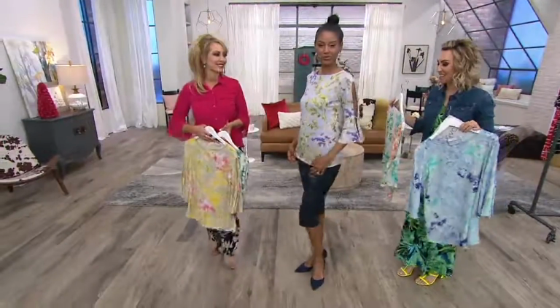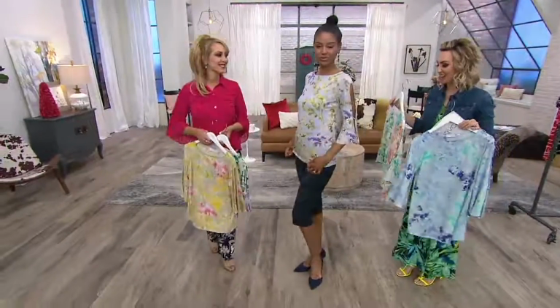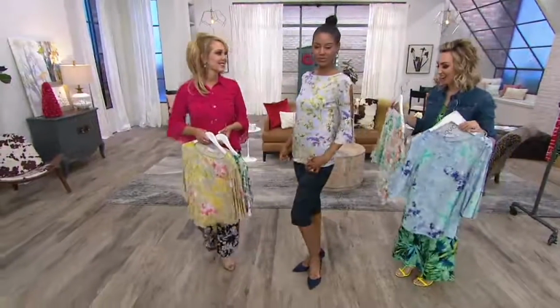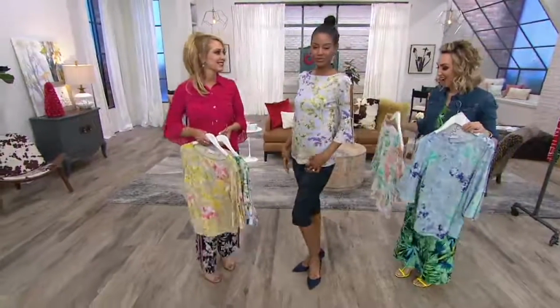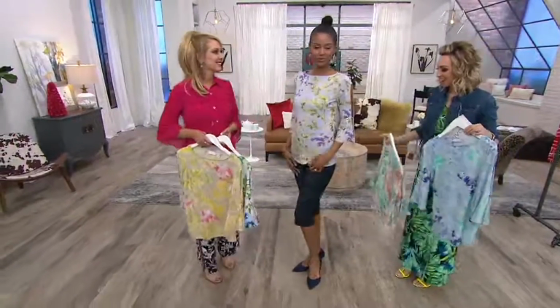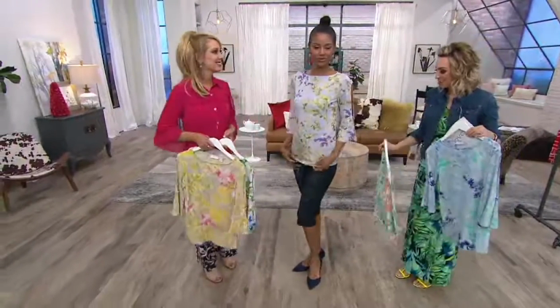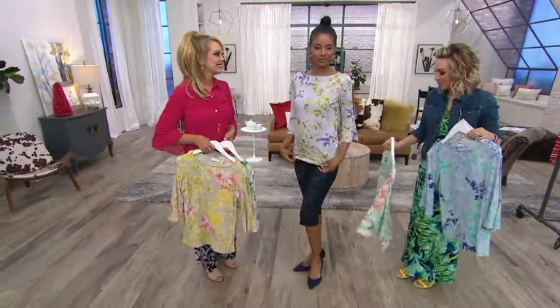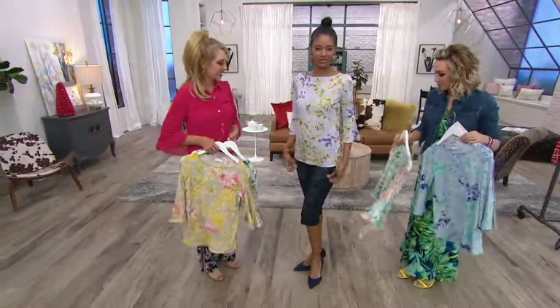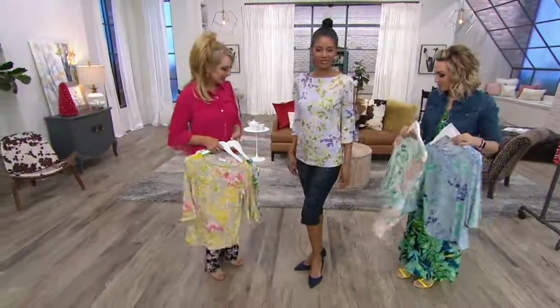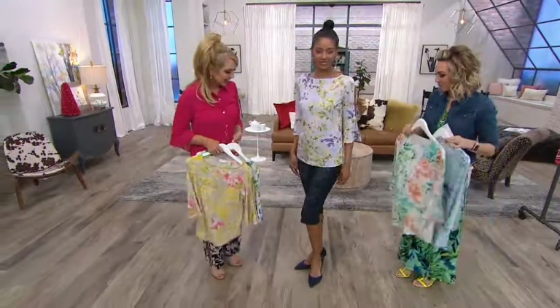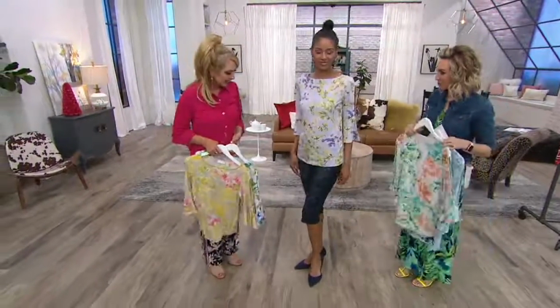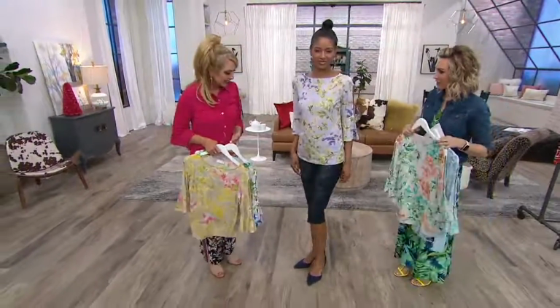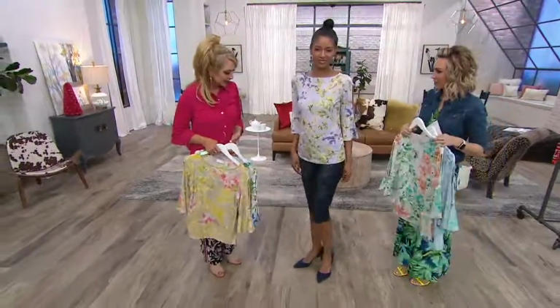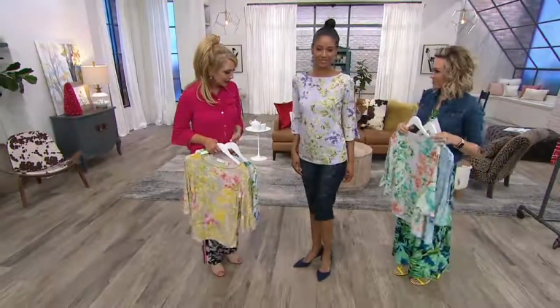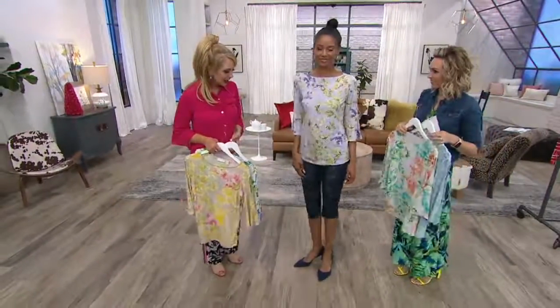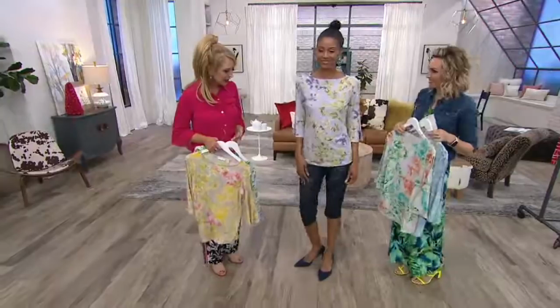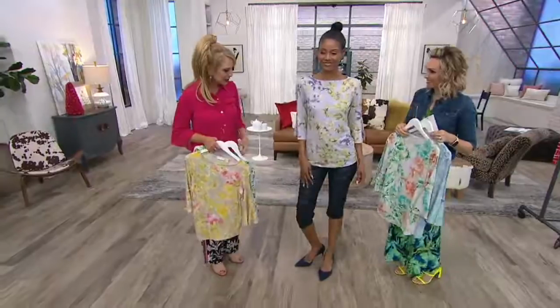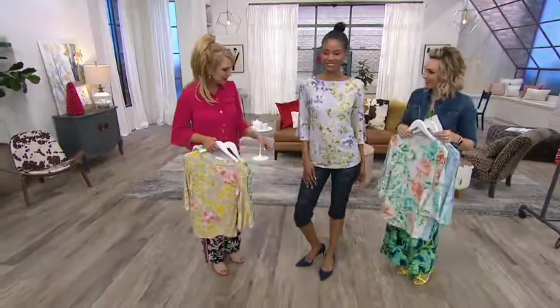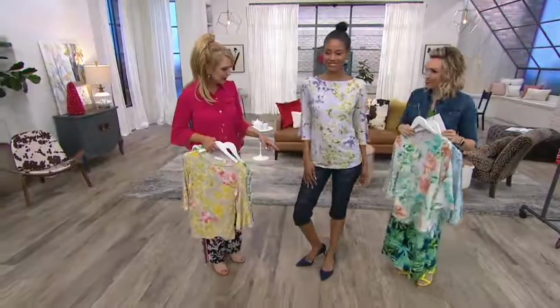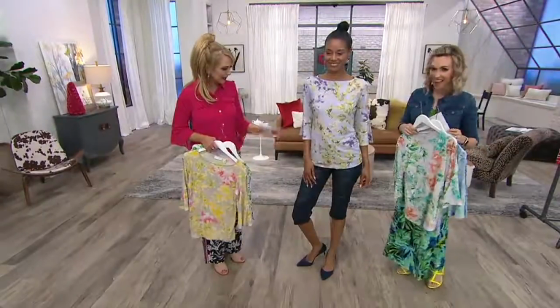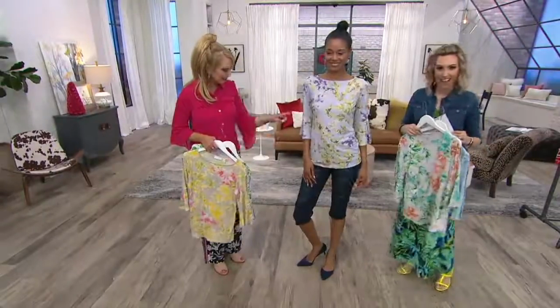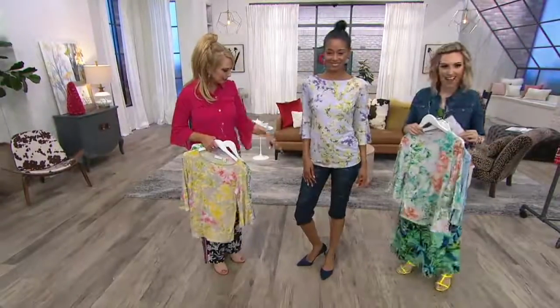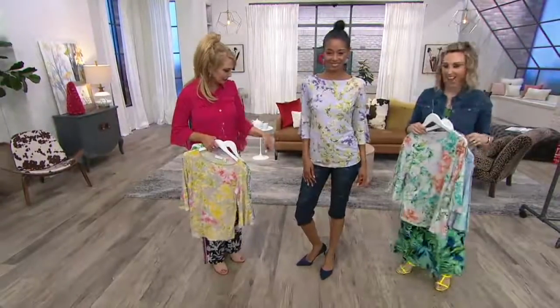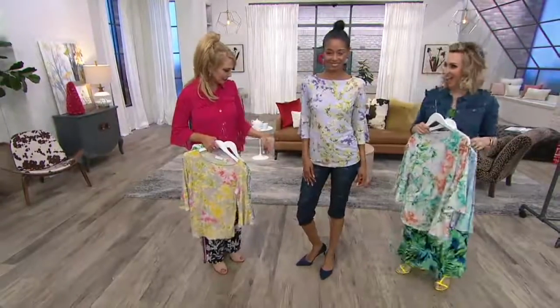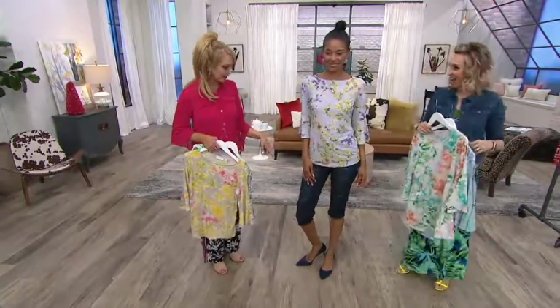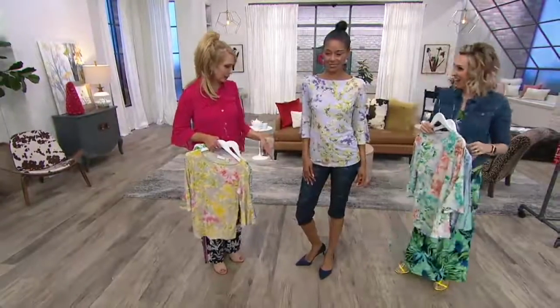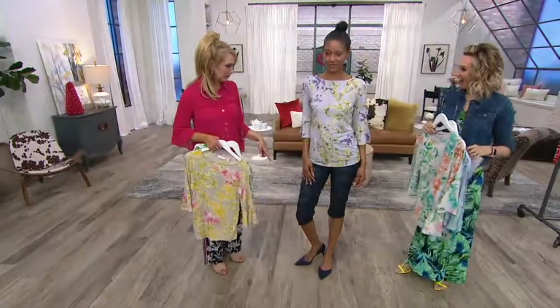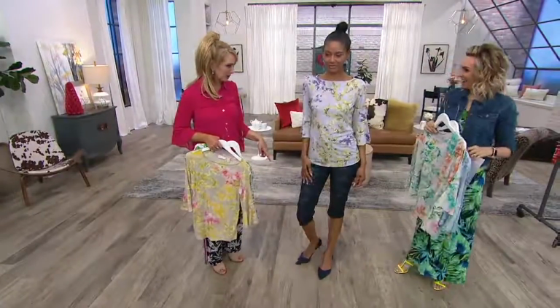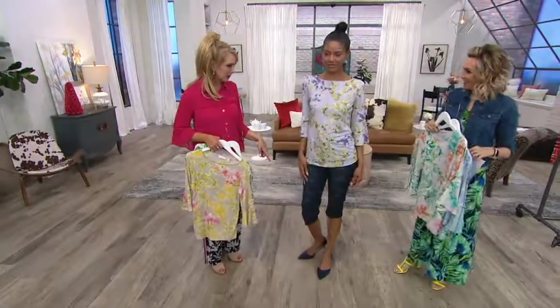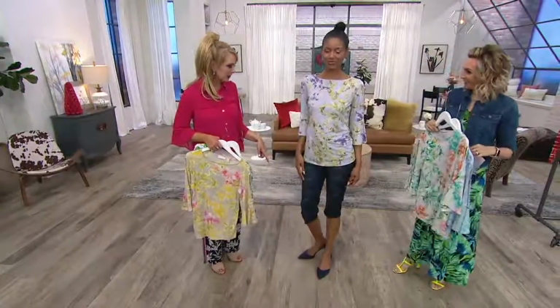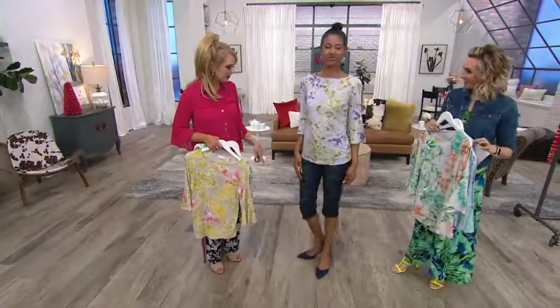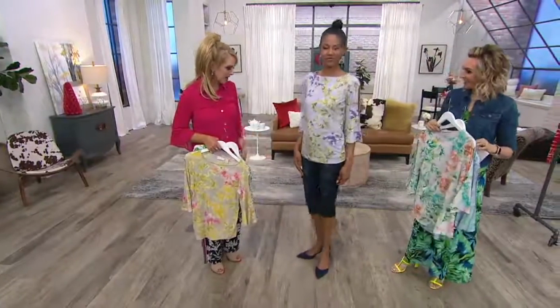I like that you paired it with the pedal pusher coming up later. And I love that you did a print and a print — that's fun!